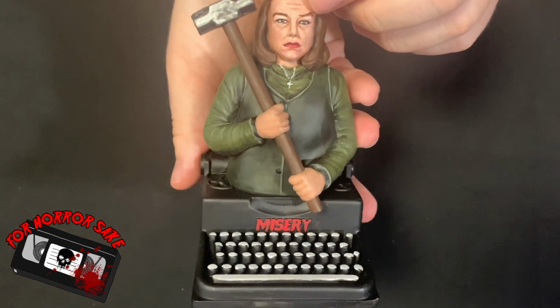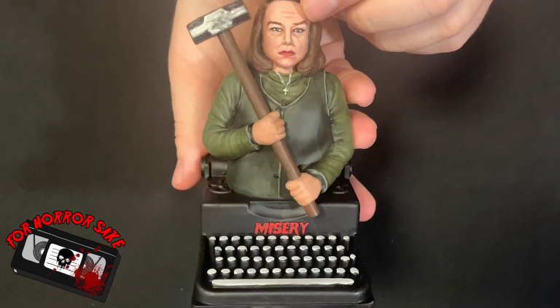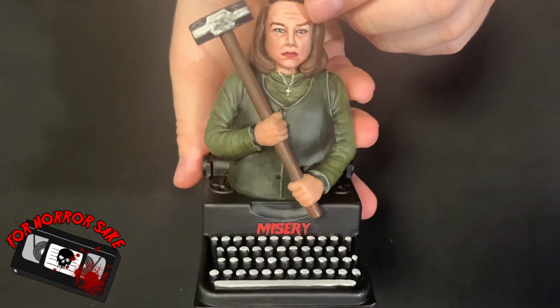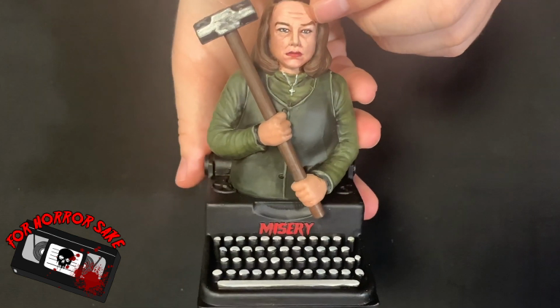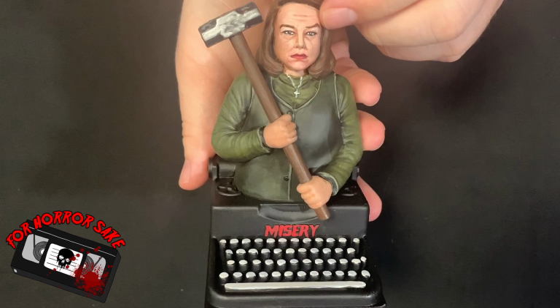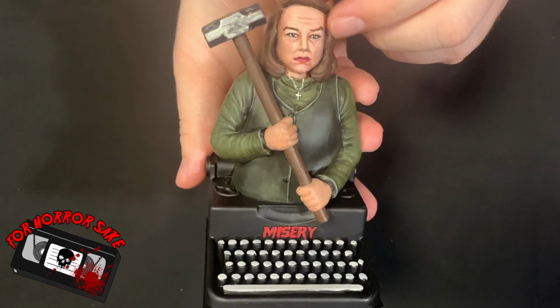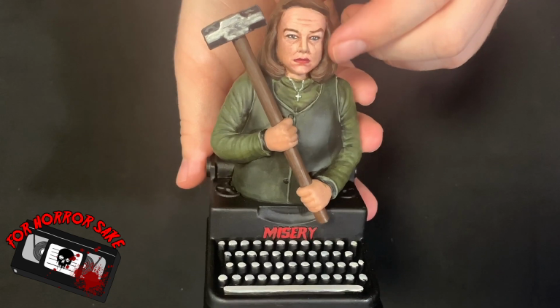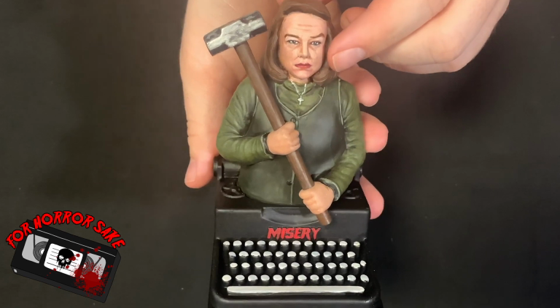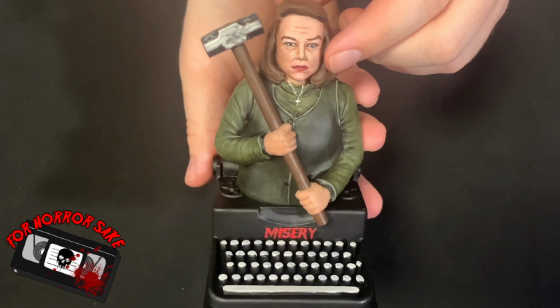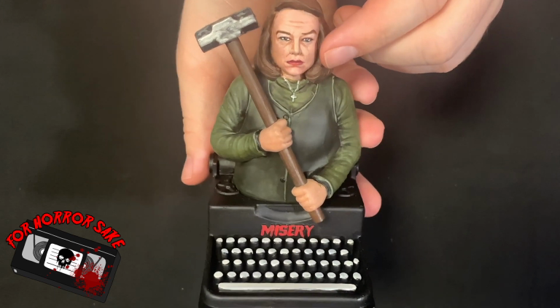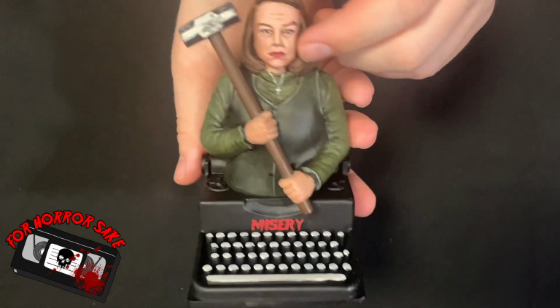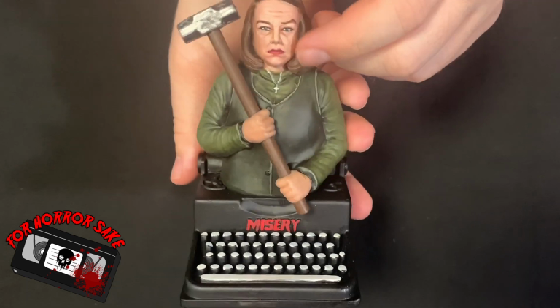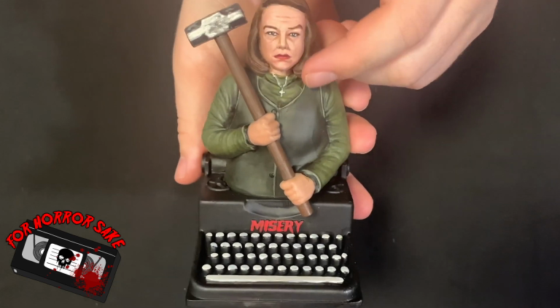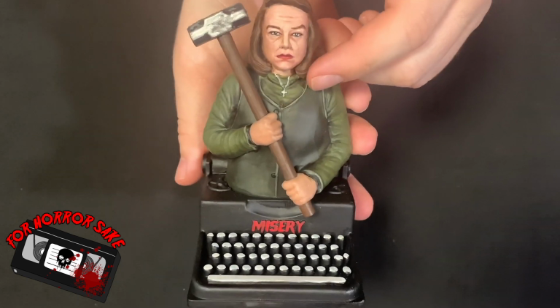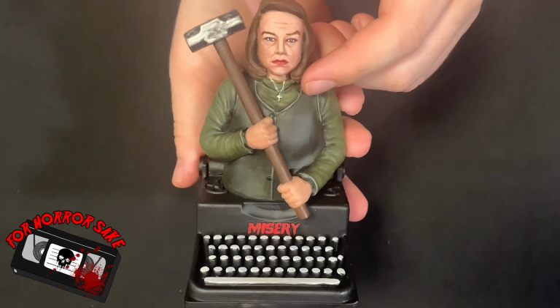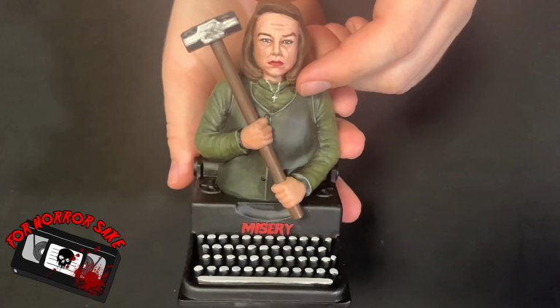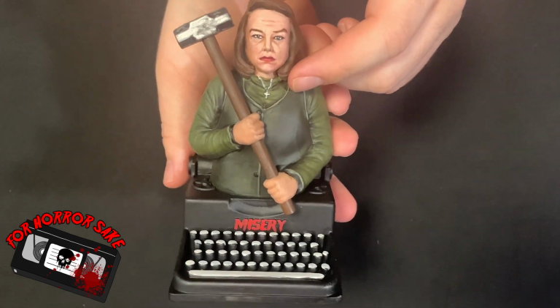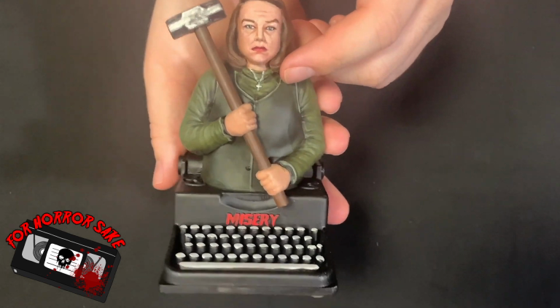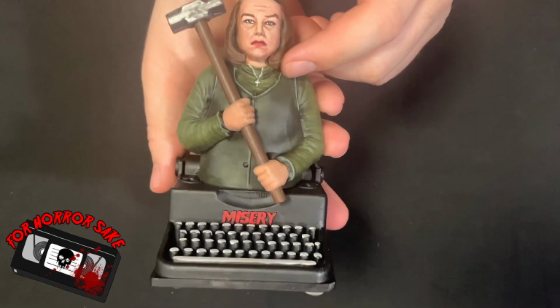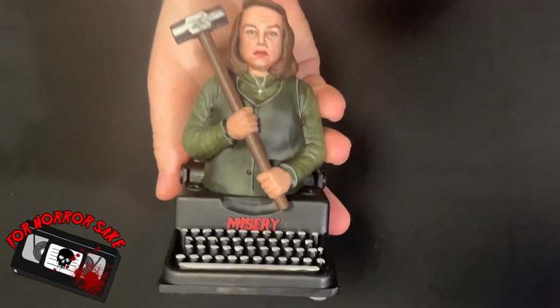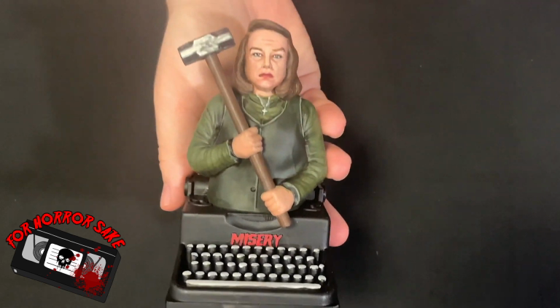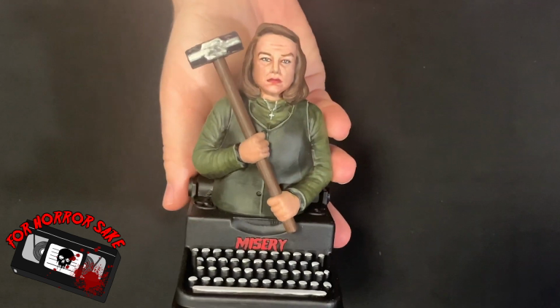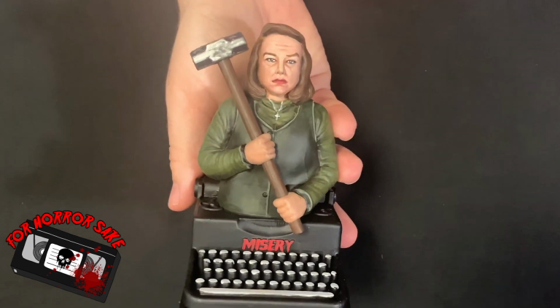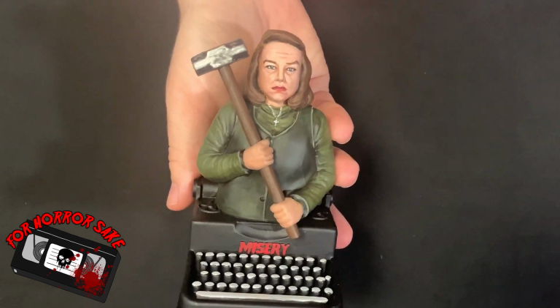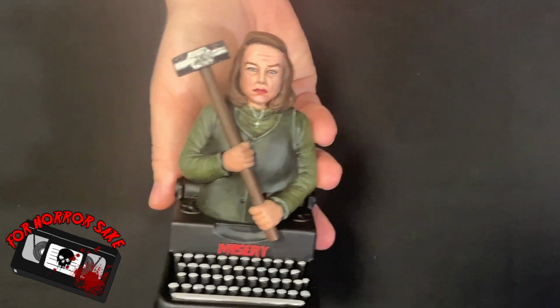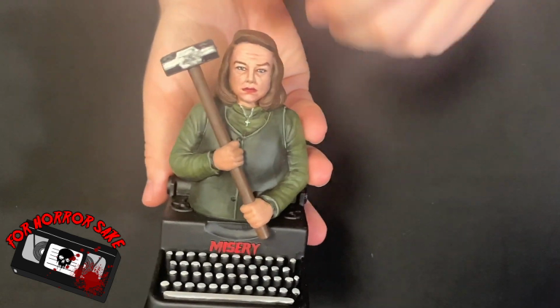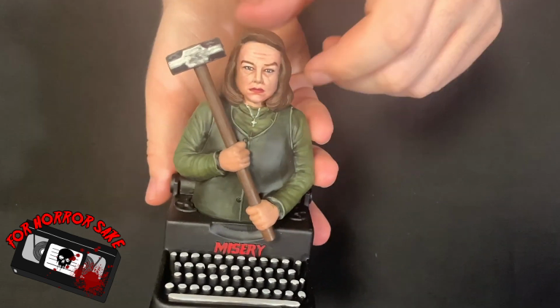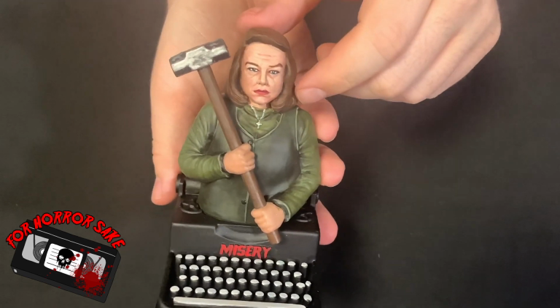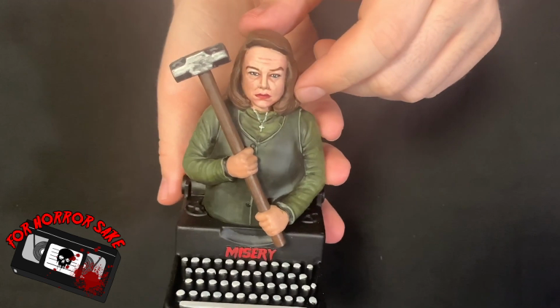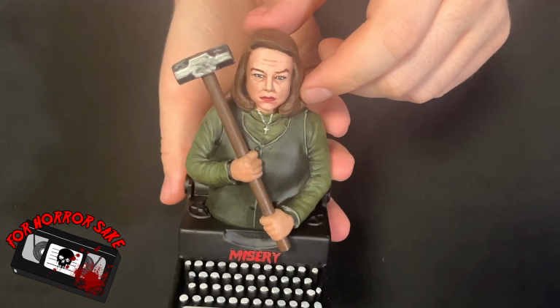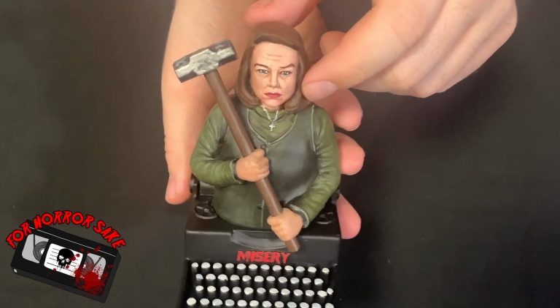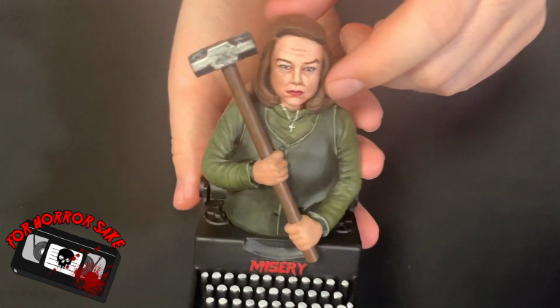Is that bitch from Misery? I don't know, you know how much I got in my head right now.